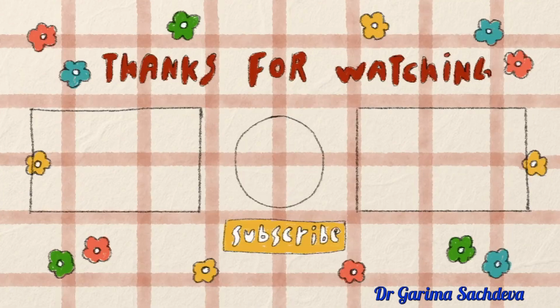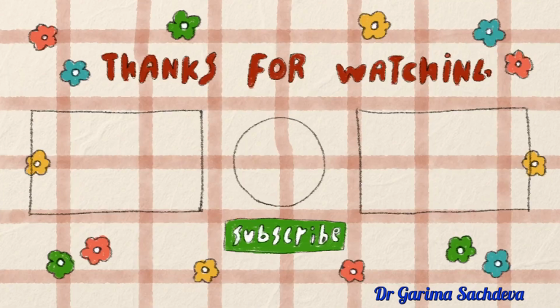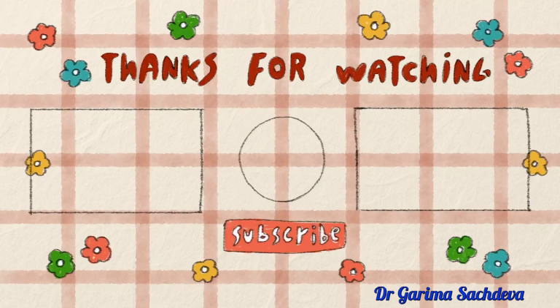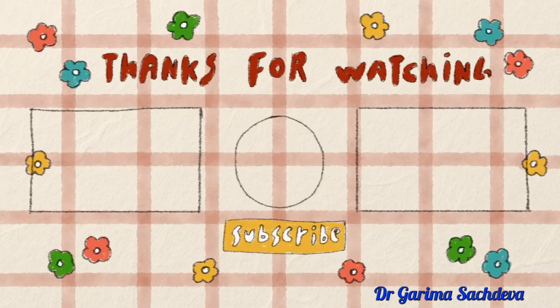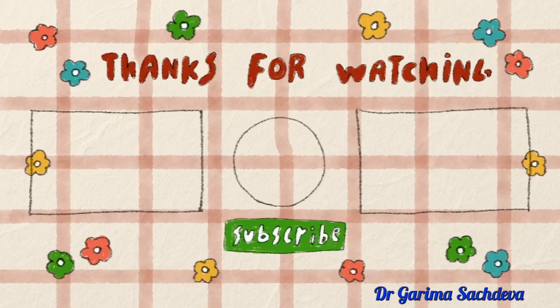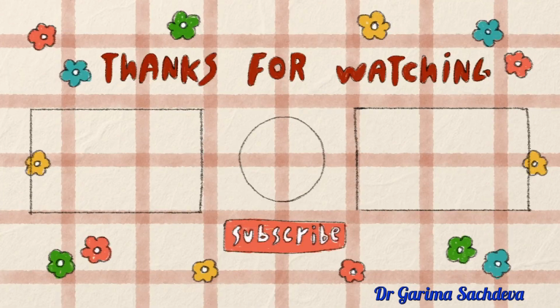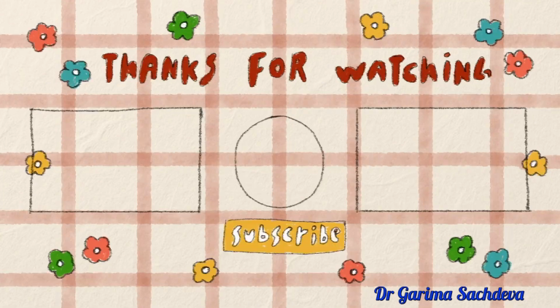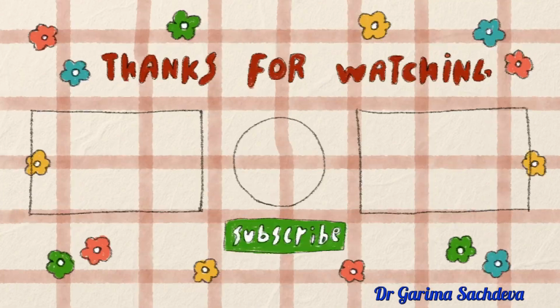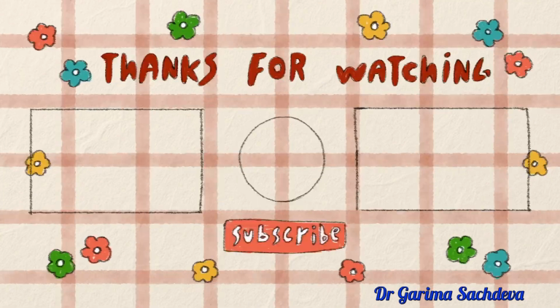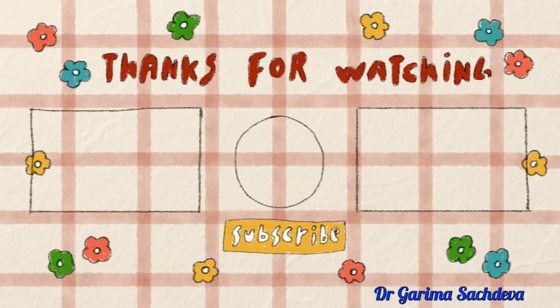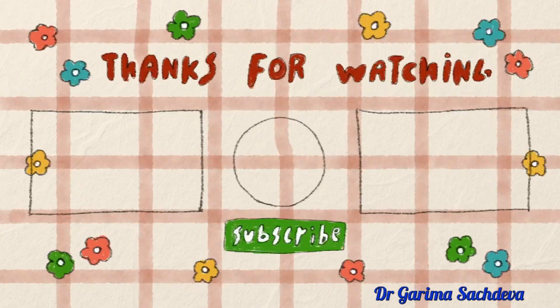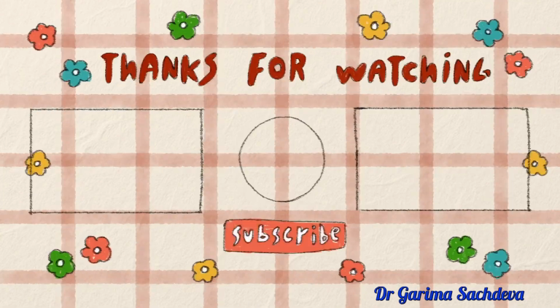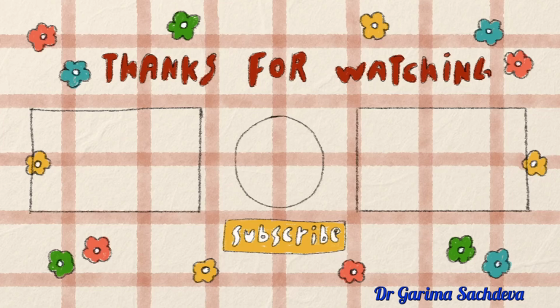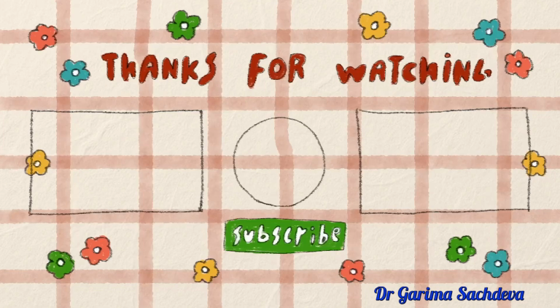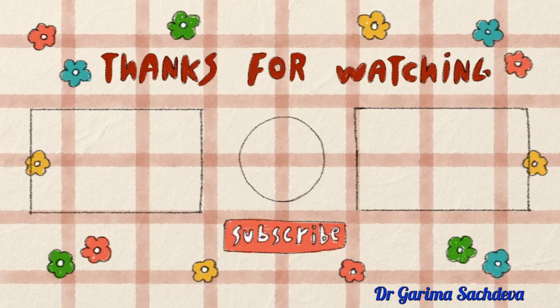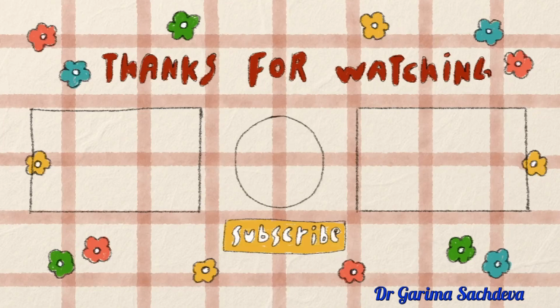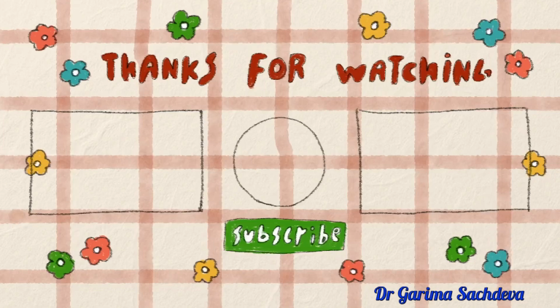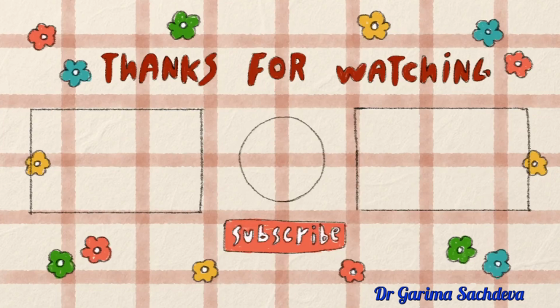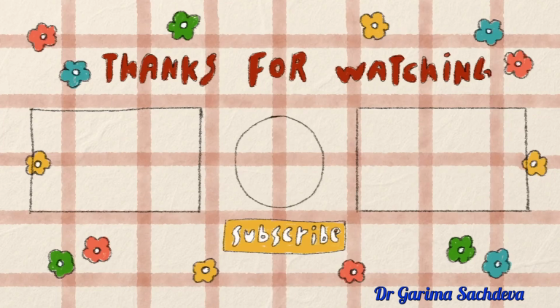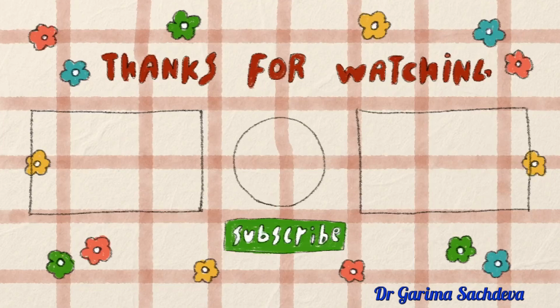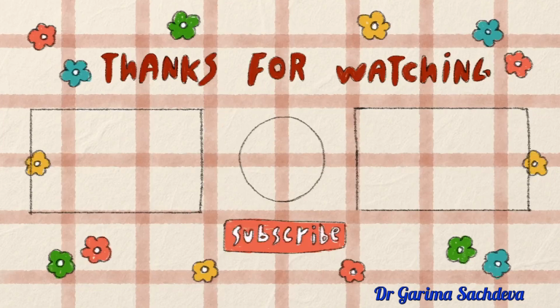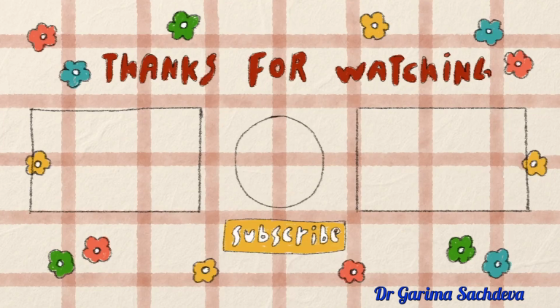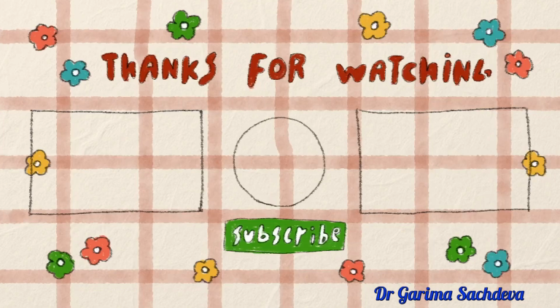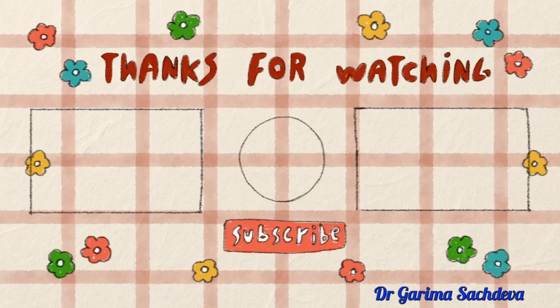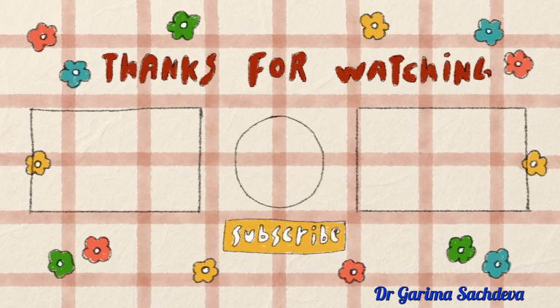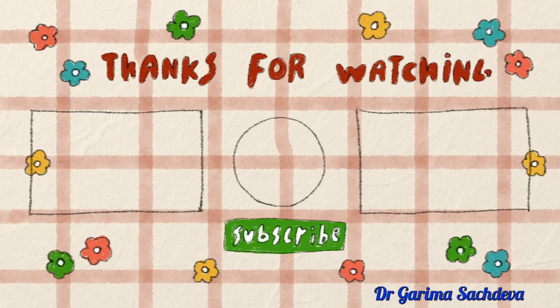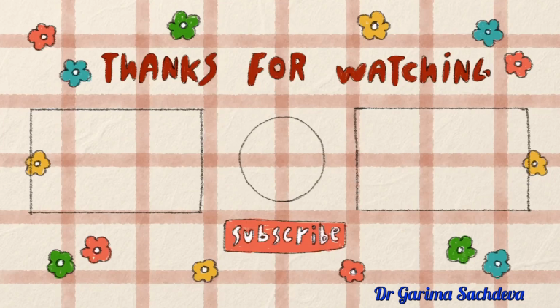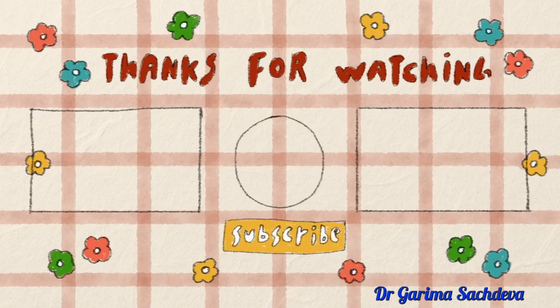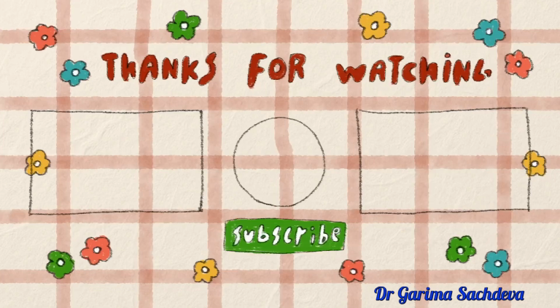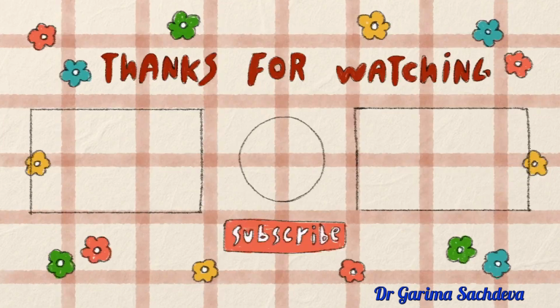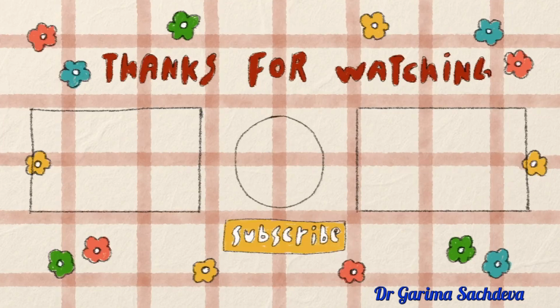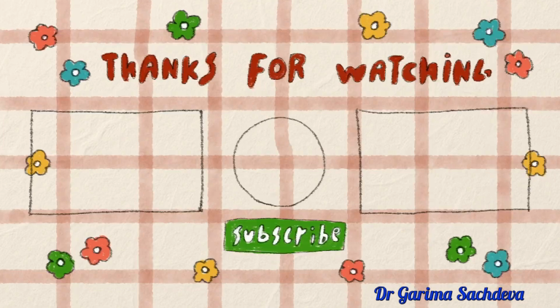So this was about the guideline on antenatal corticosteroids. Thank you so much for watching.